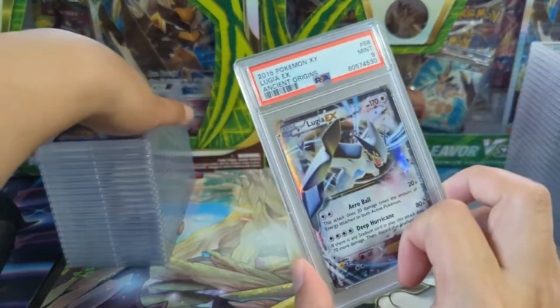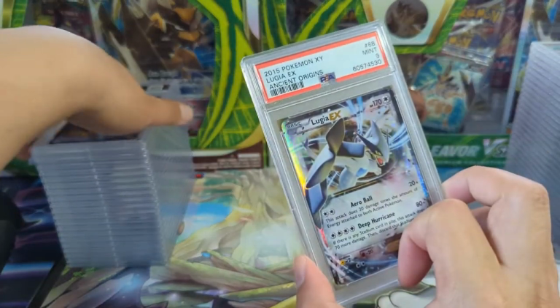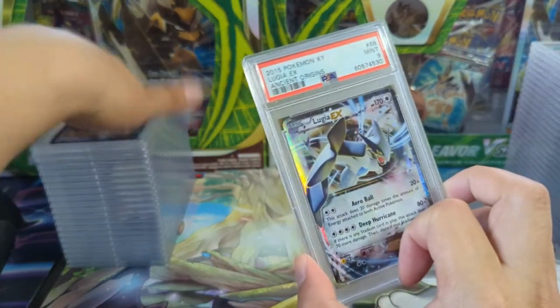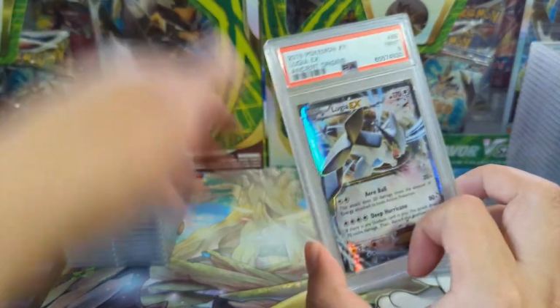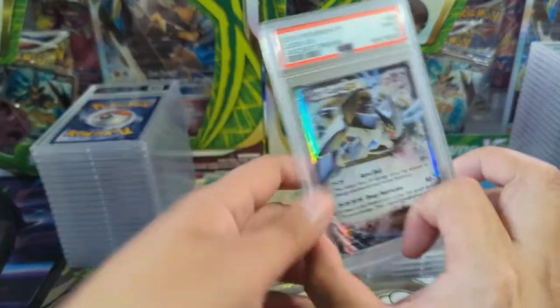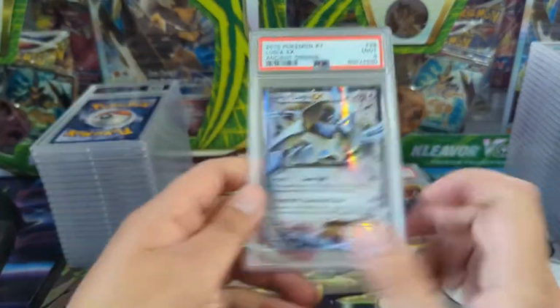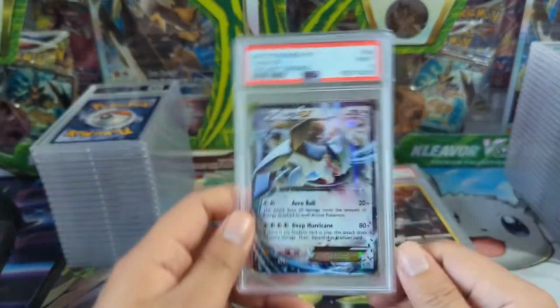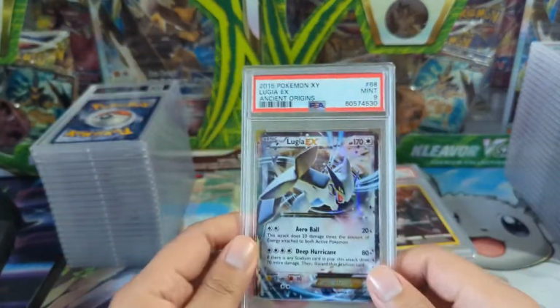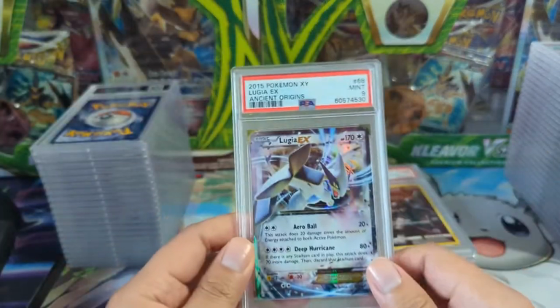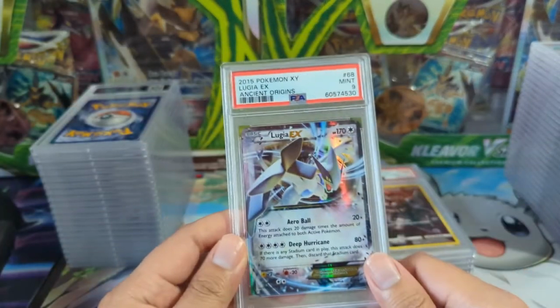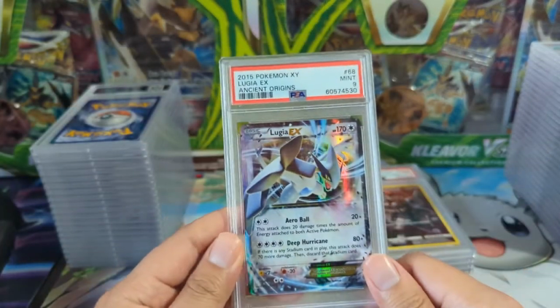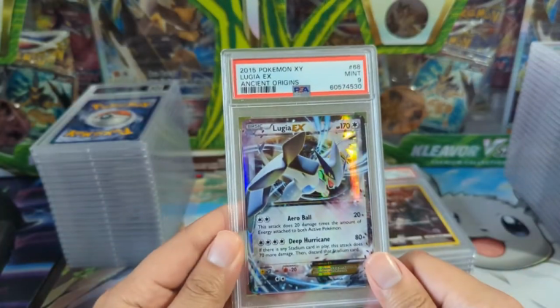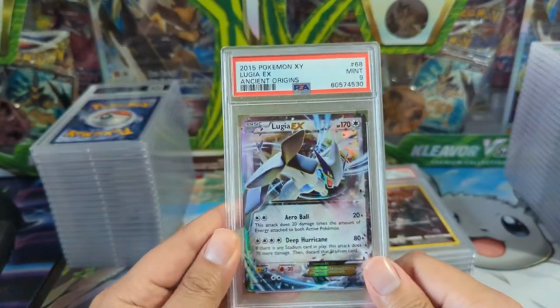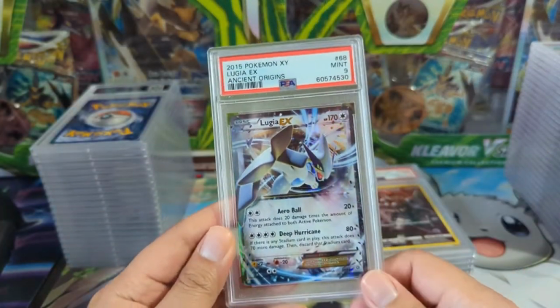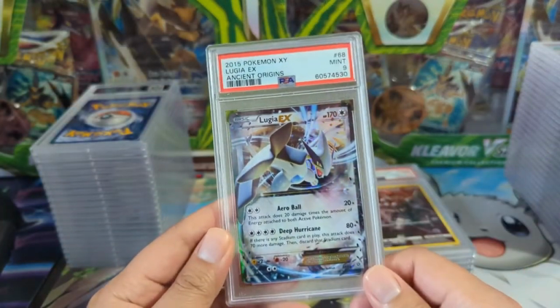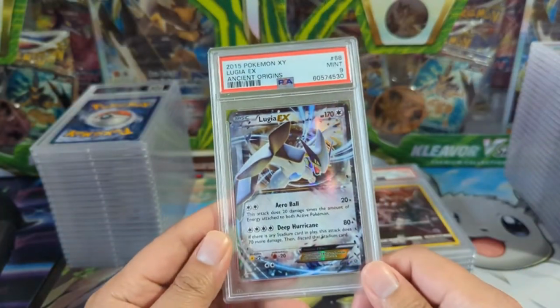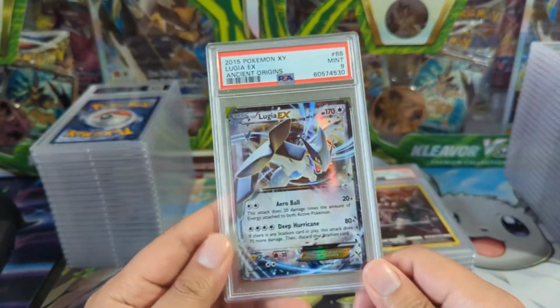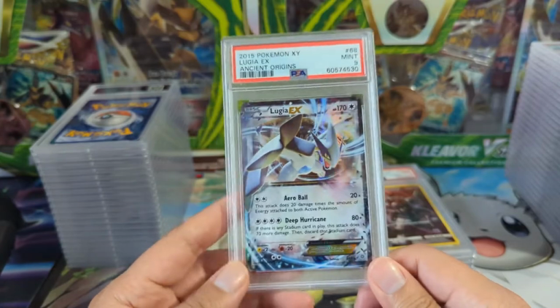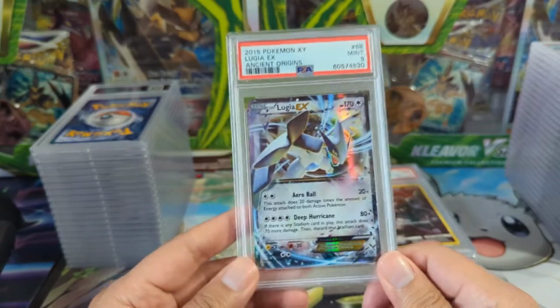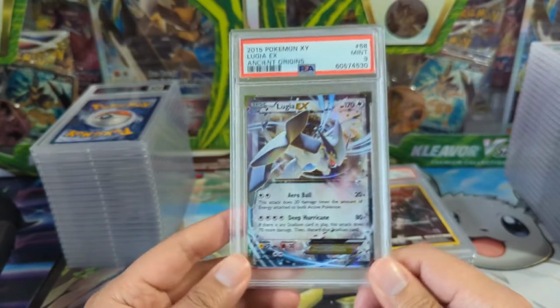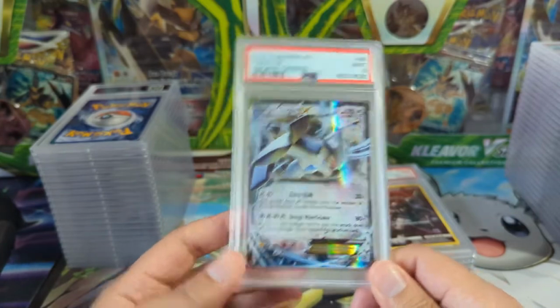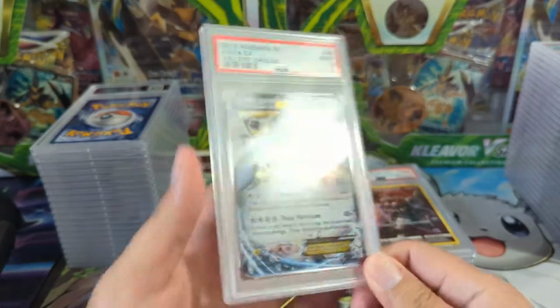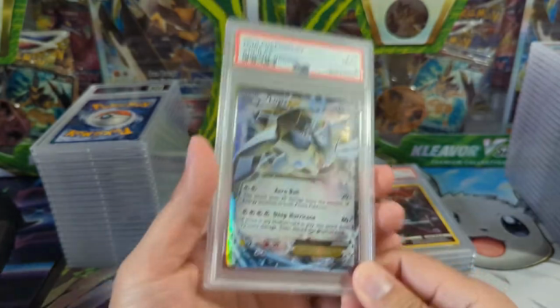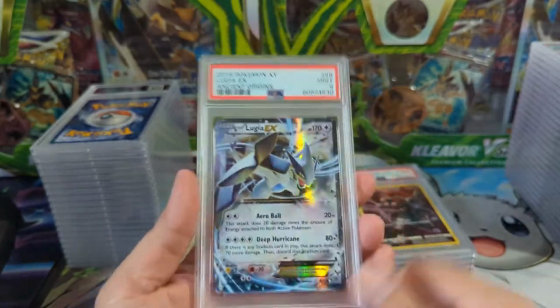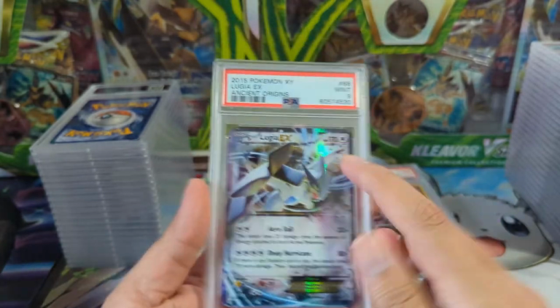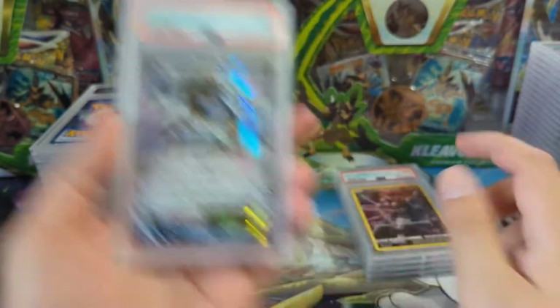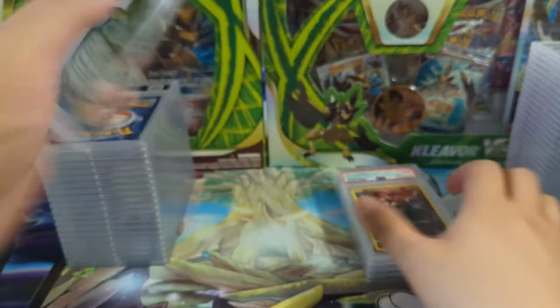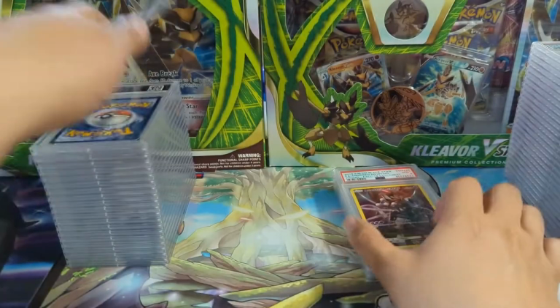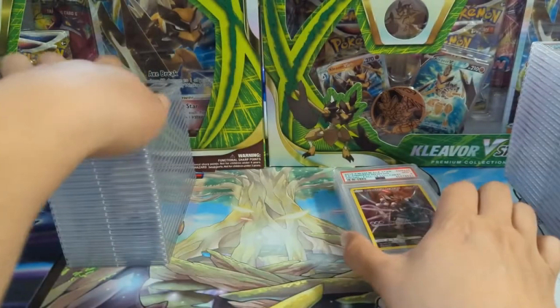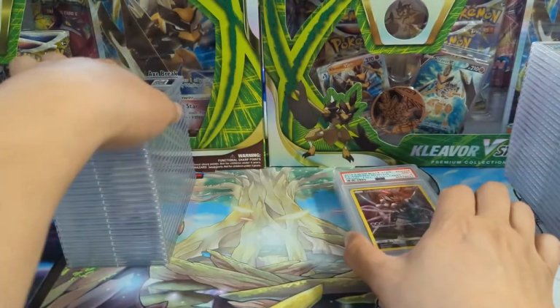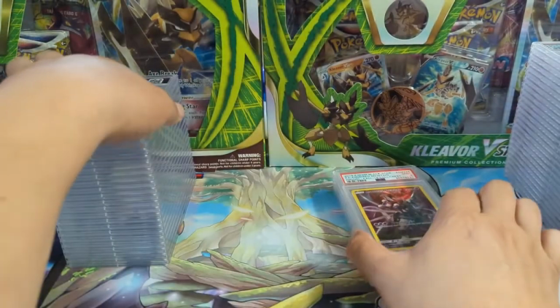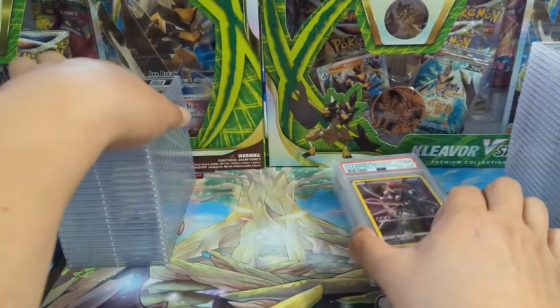Another very nice Lugia from Ancient Origins — I actually do have some Ancient Origins boxes.